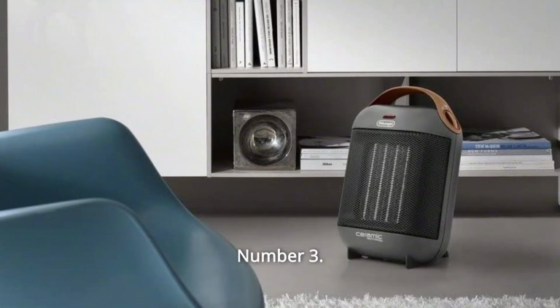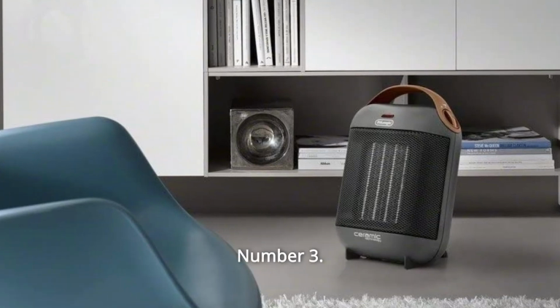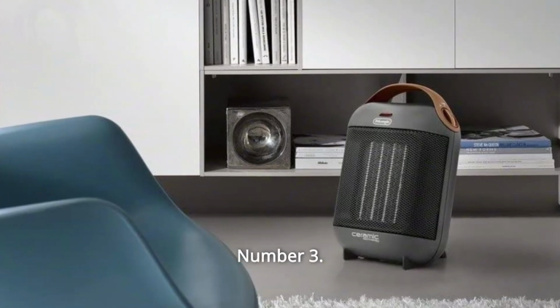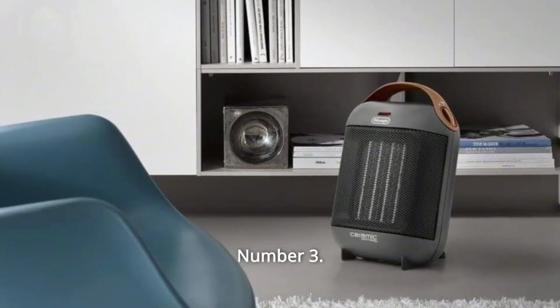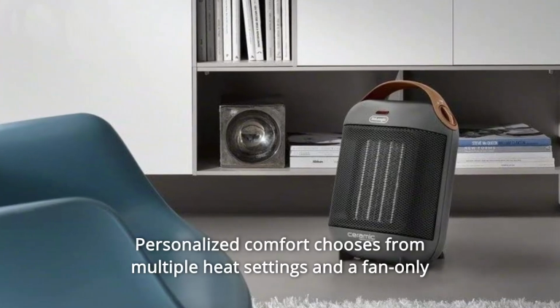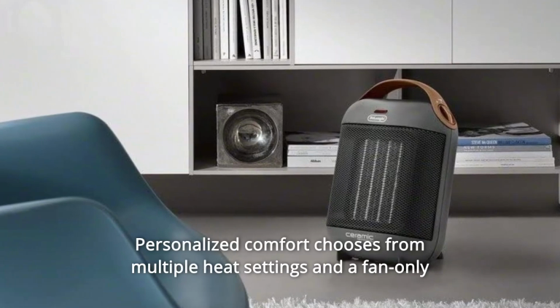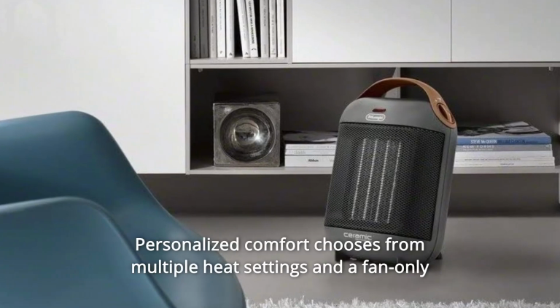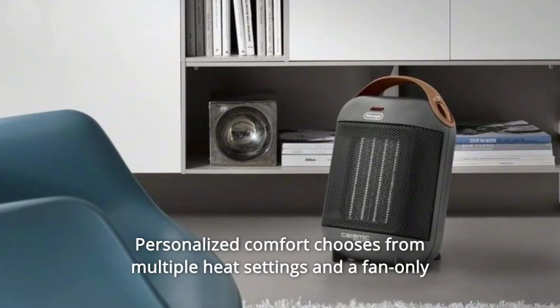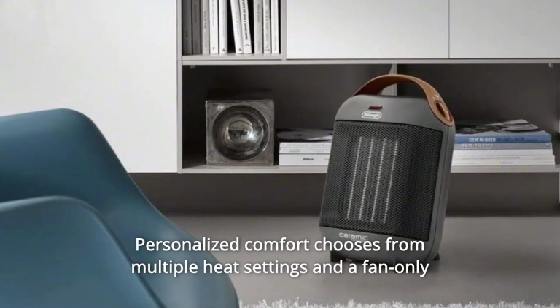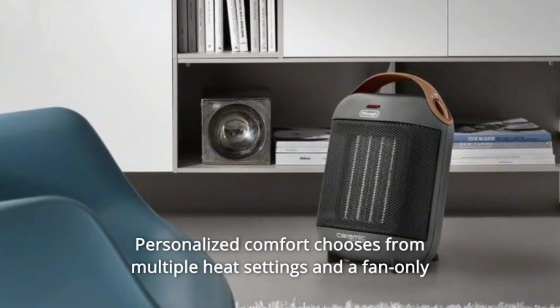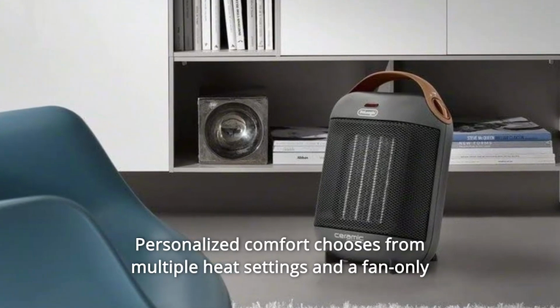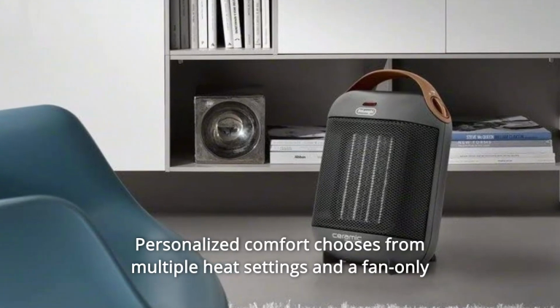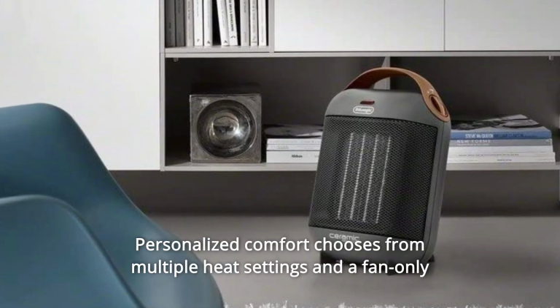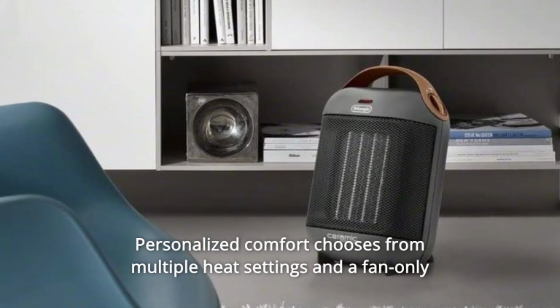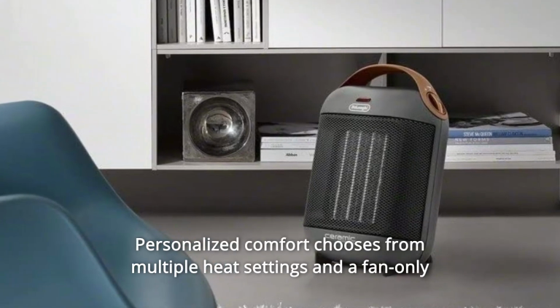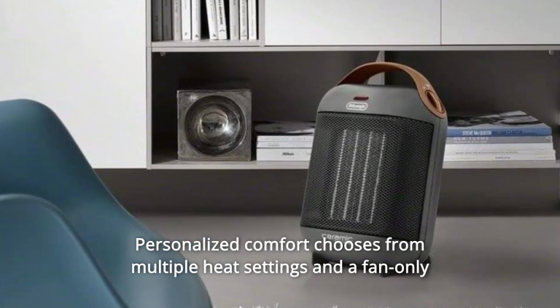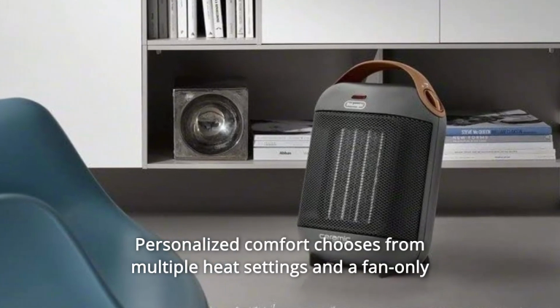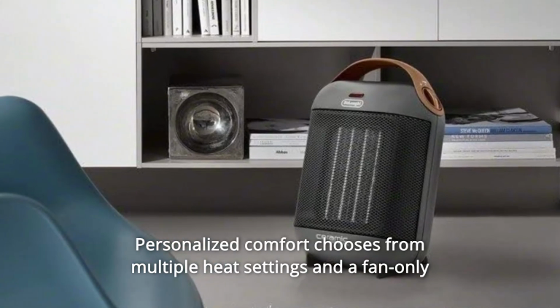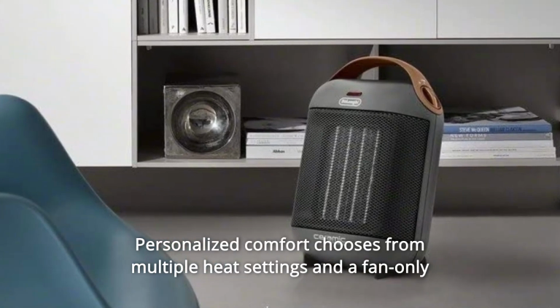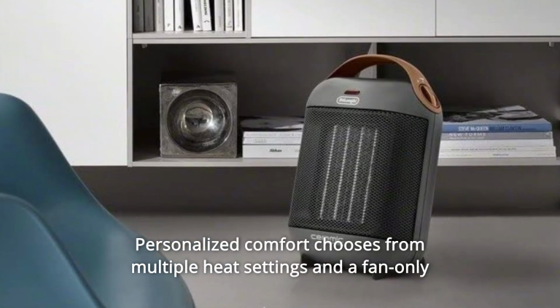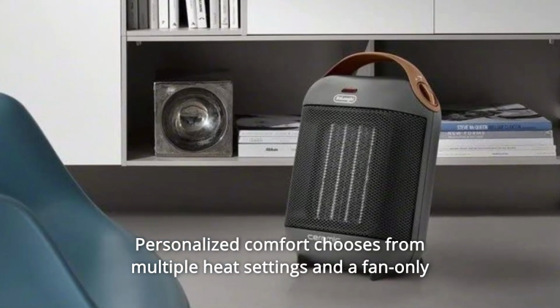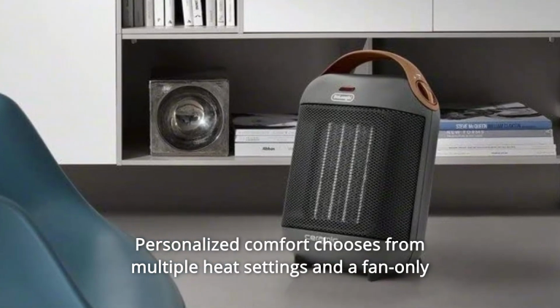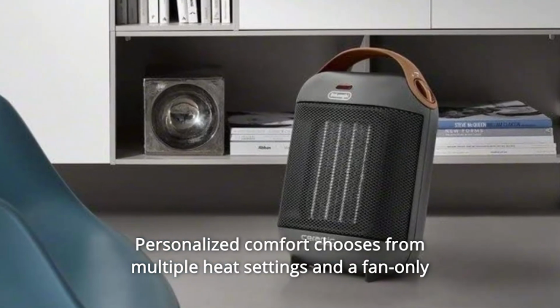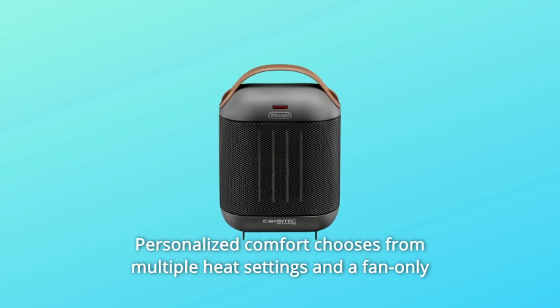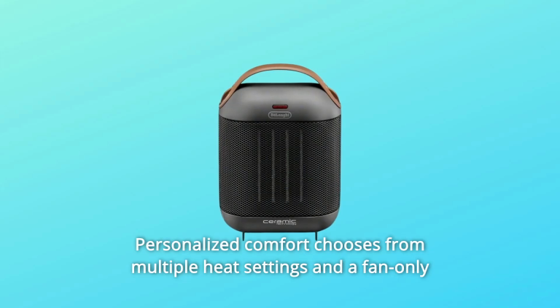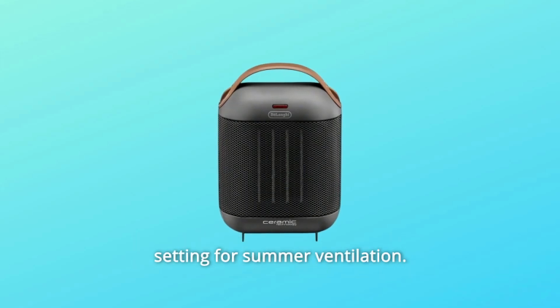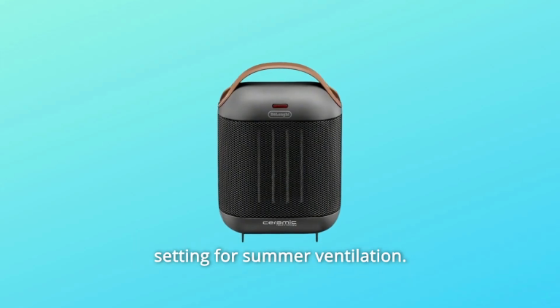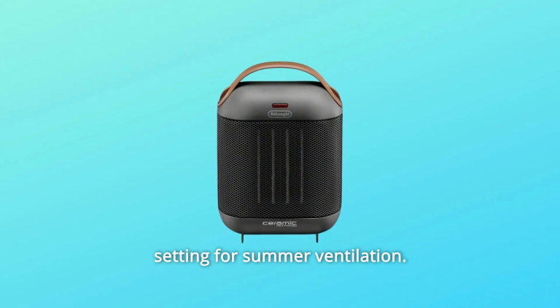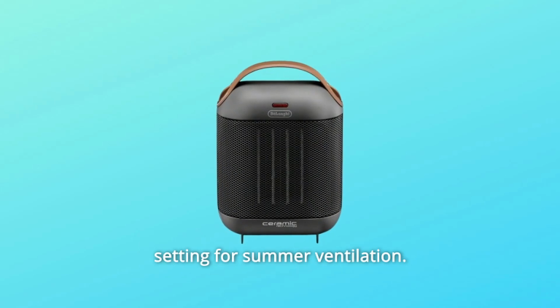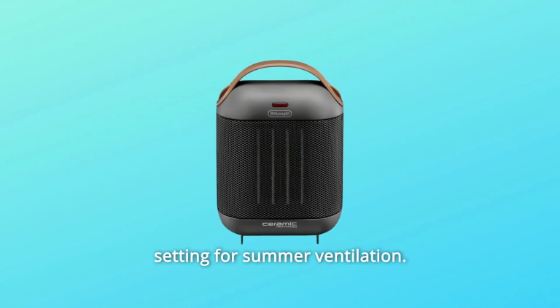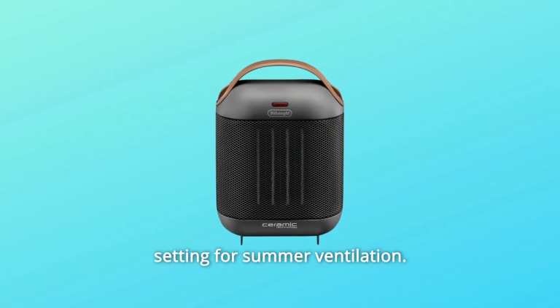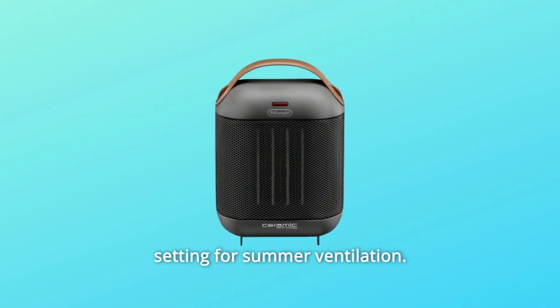Number 3: personalized comfort — choose from multiple heat settings and a fan-only setting for summer ventilation.